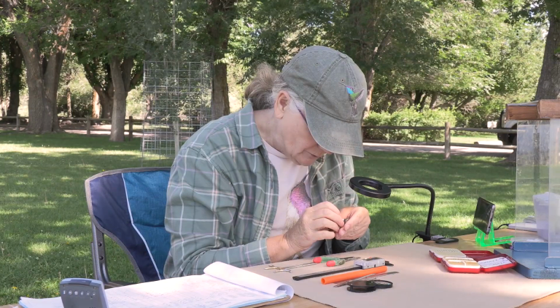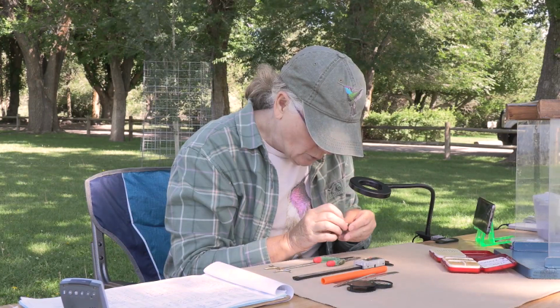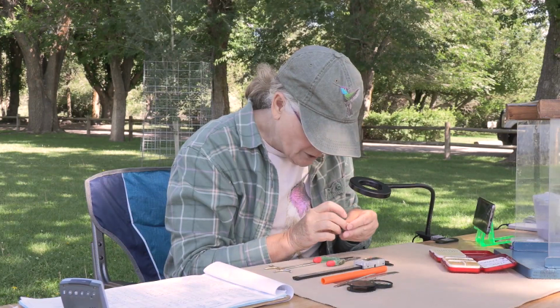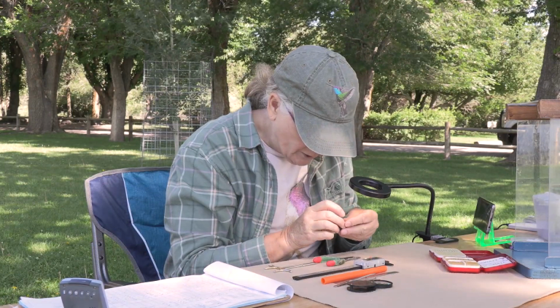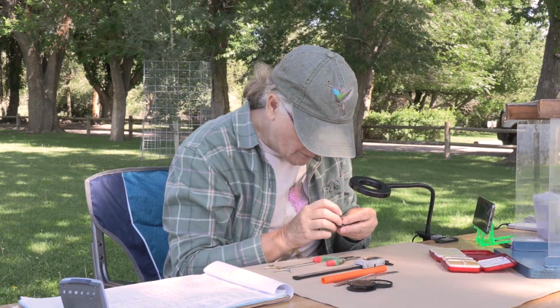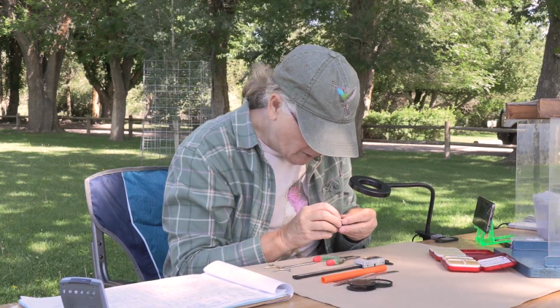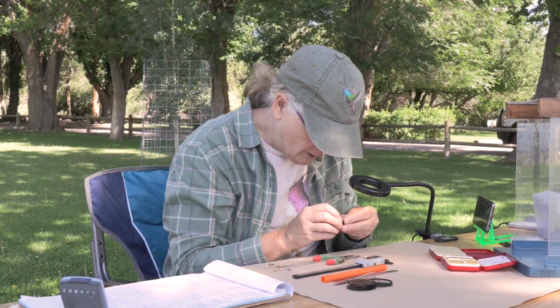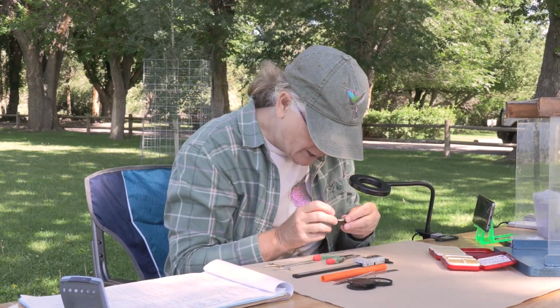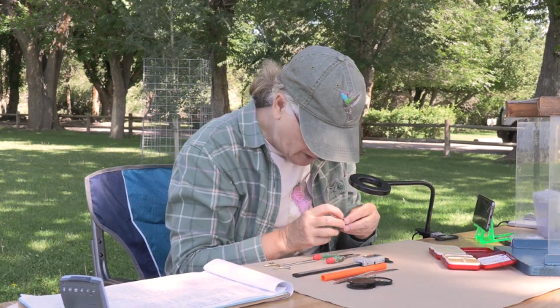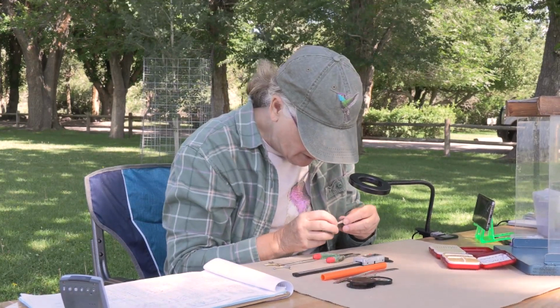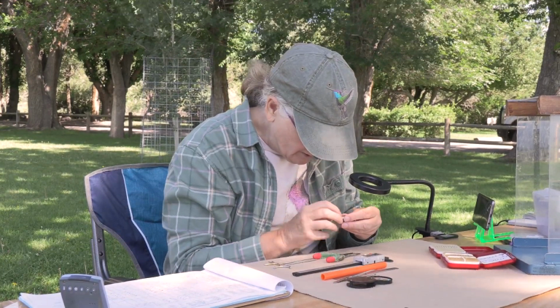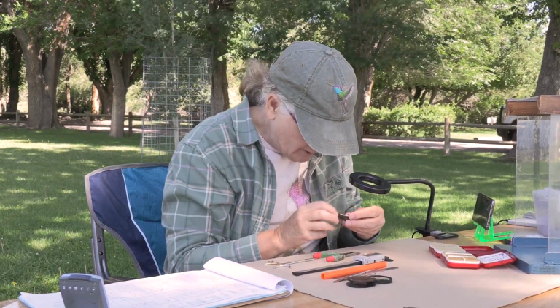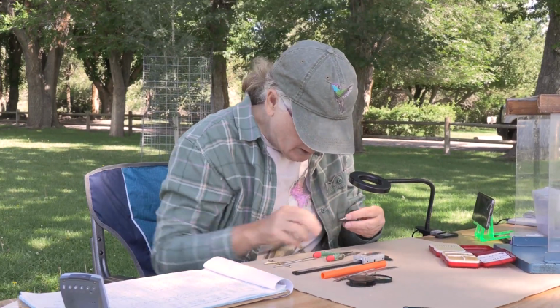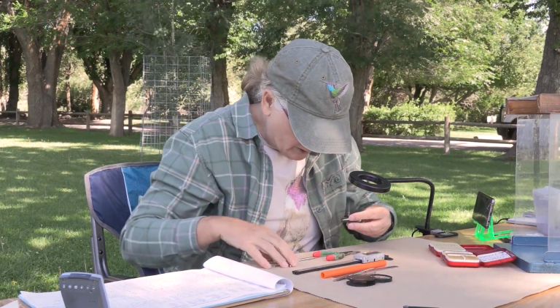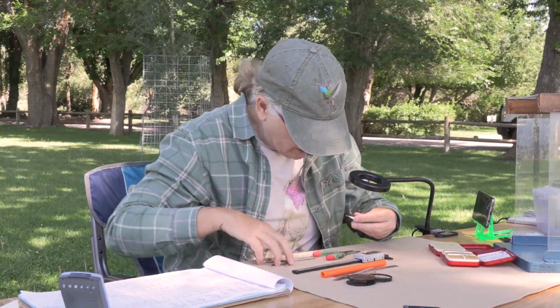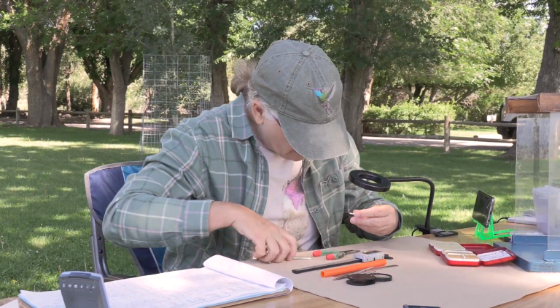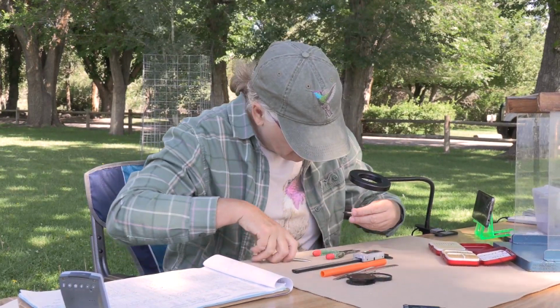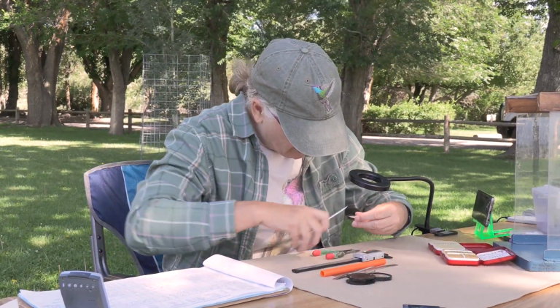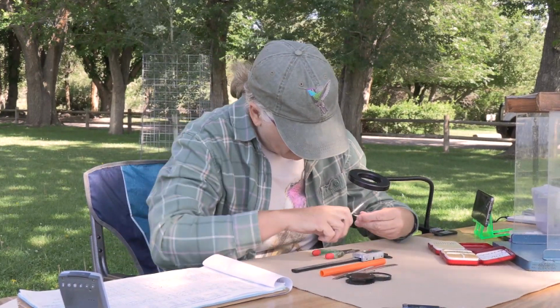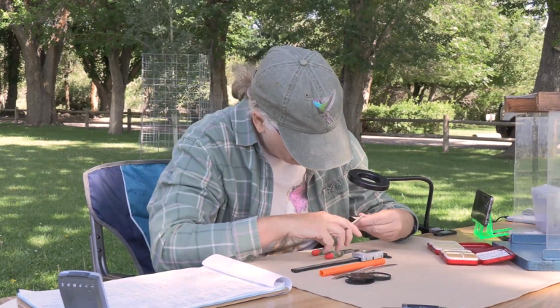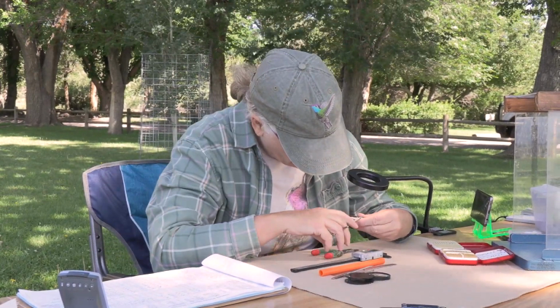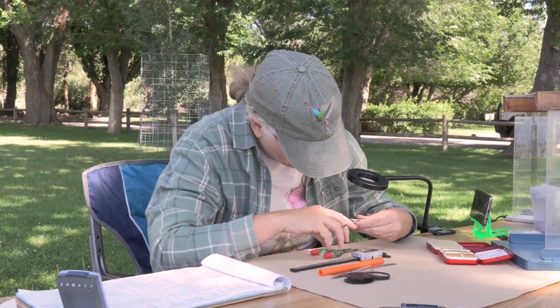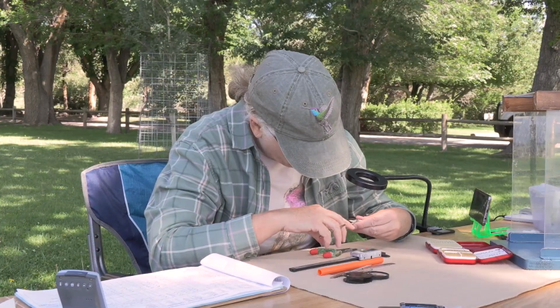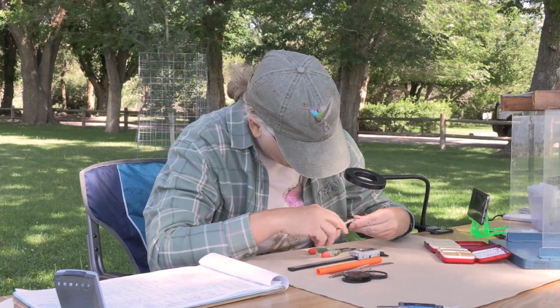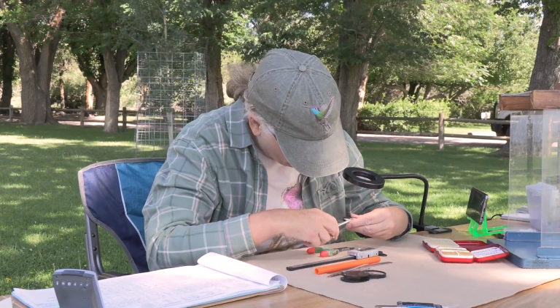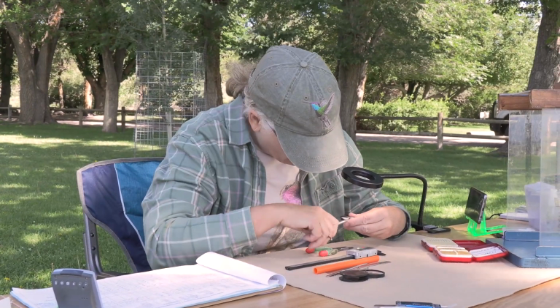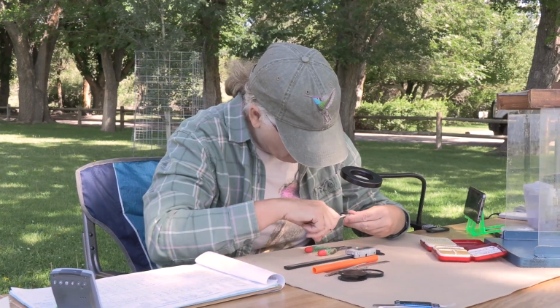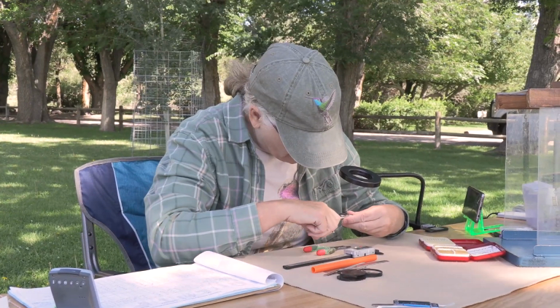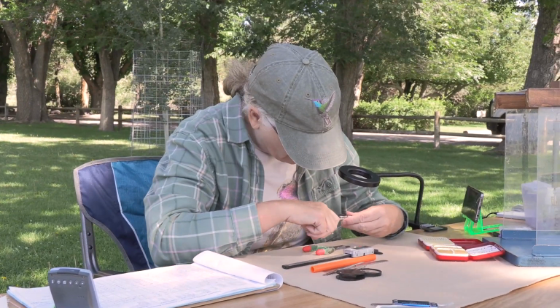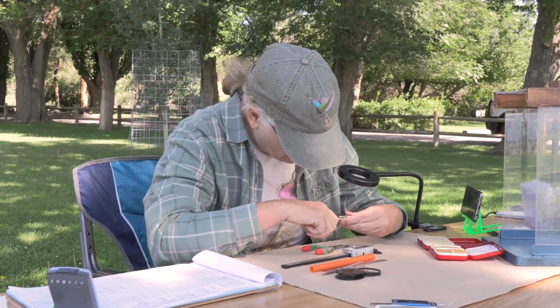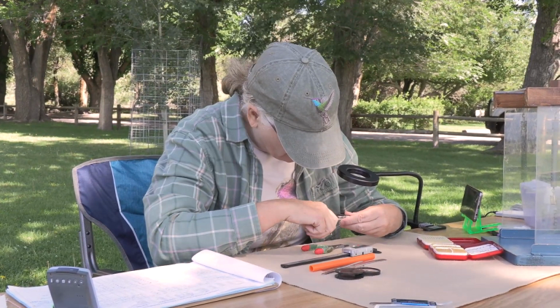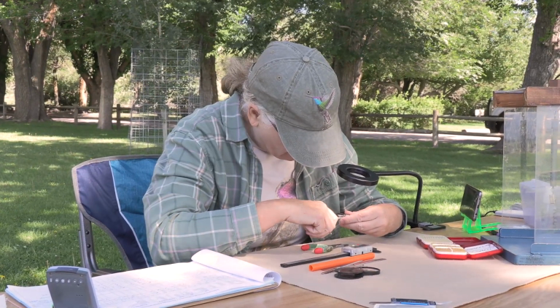This is a gorgeous adult male calliope. He's going to take a tiny, tiny little band. I'm going to test his foot just to make sure I know what size band to put on him.